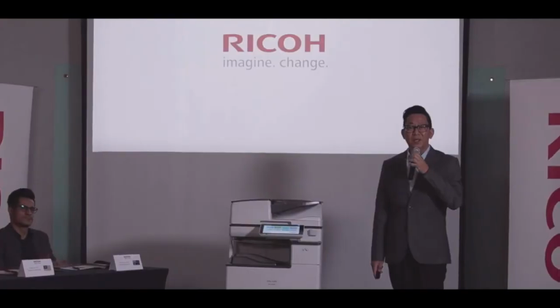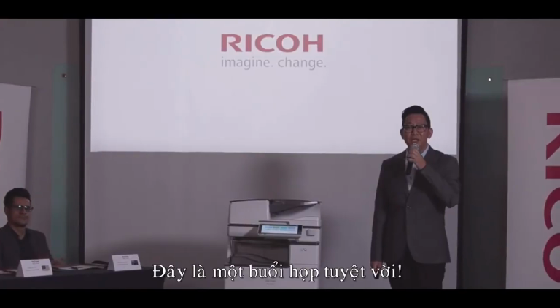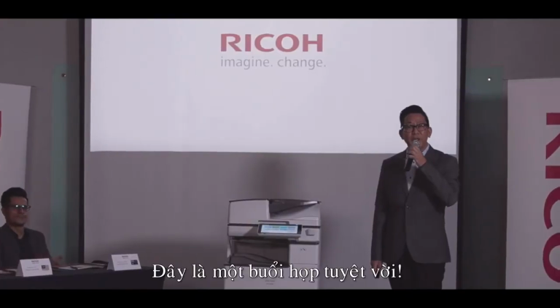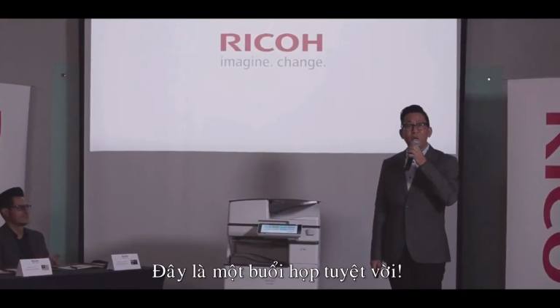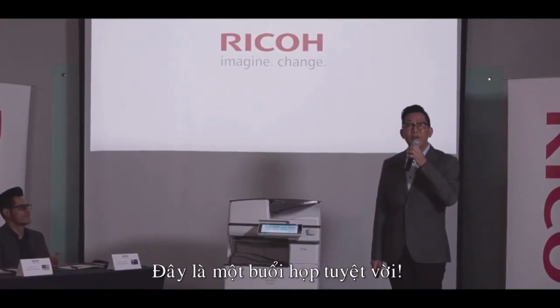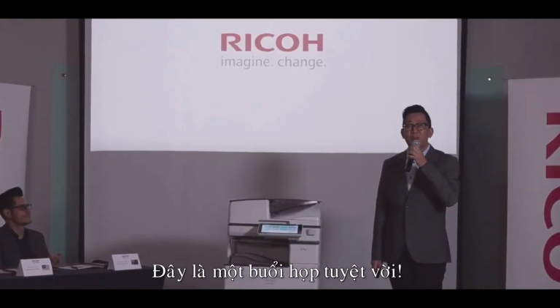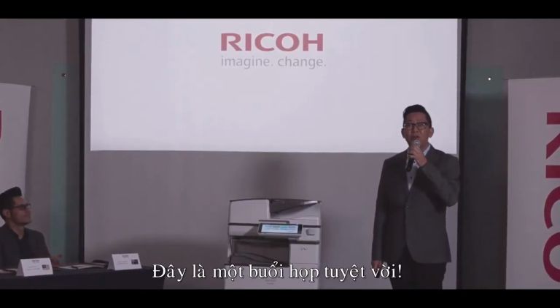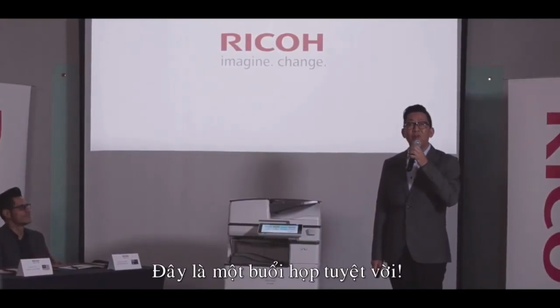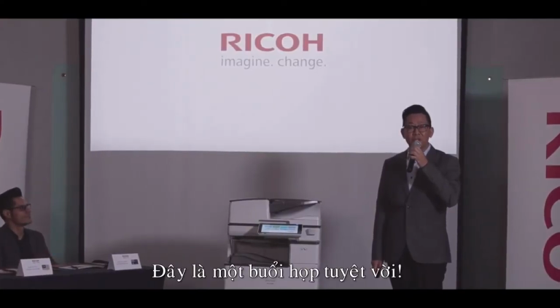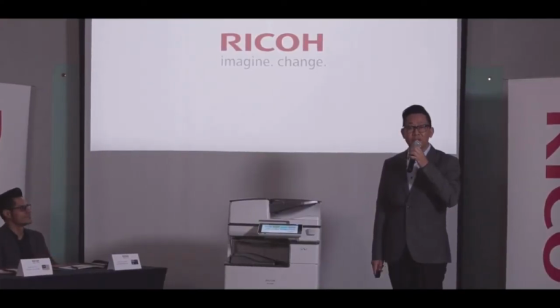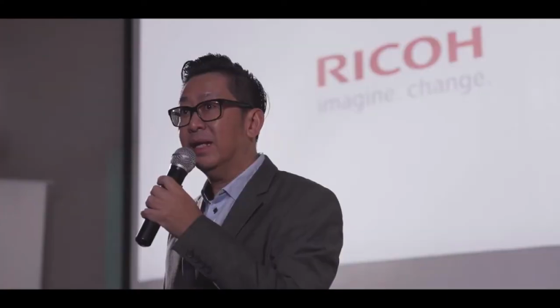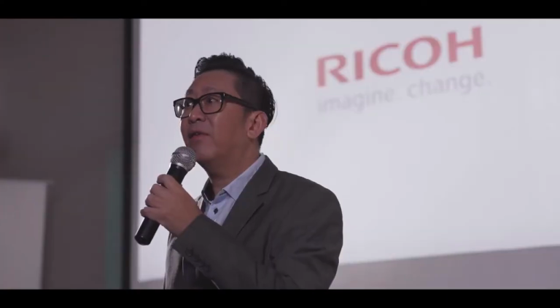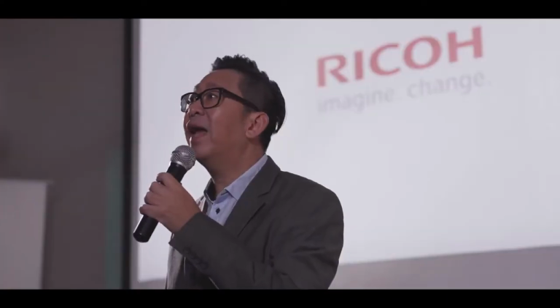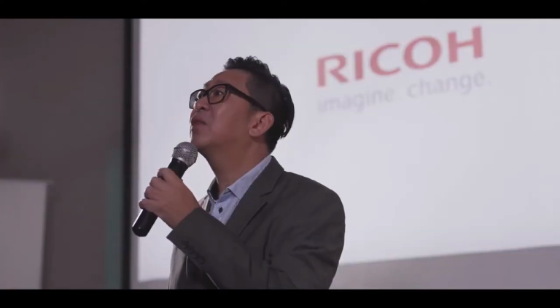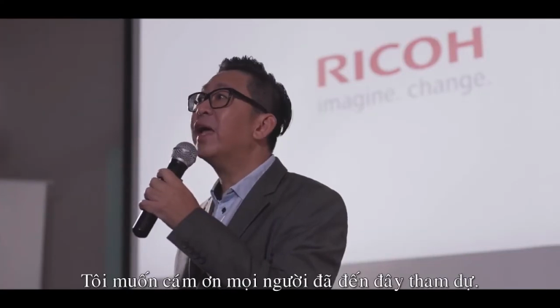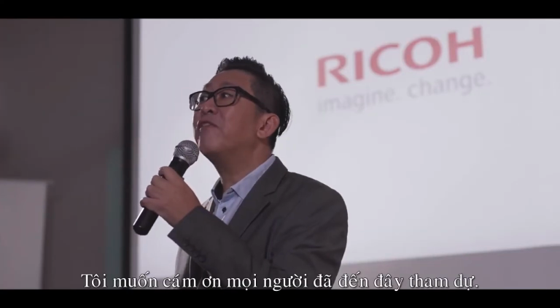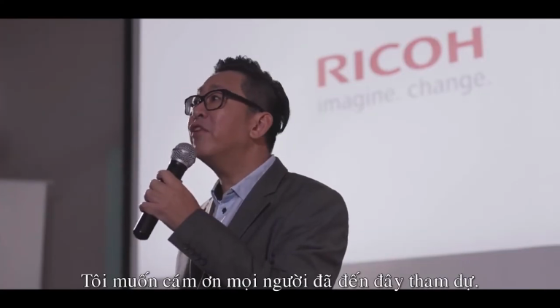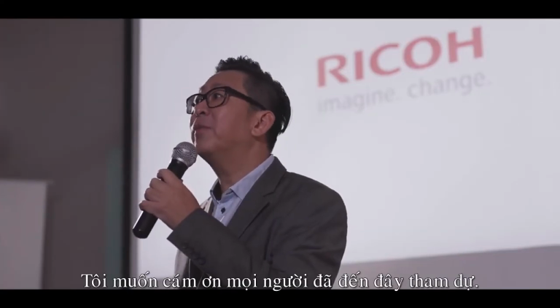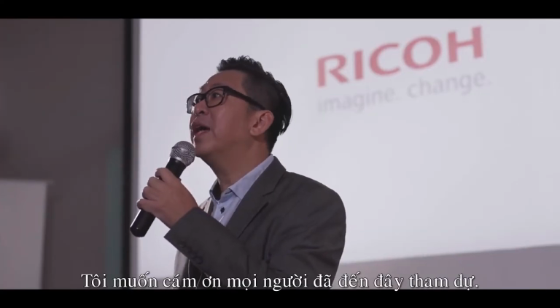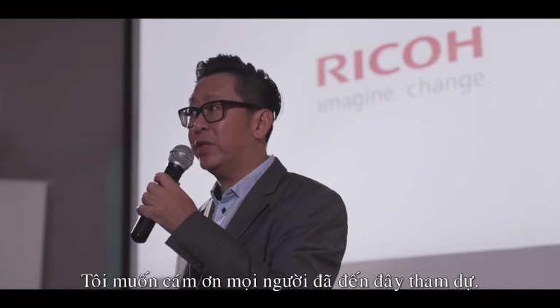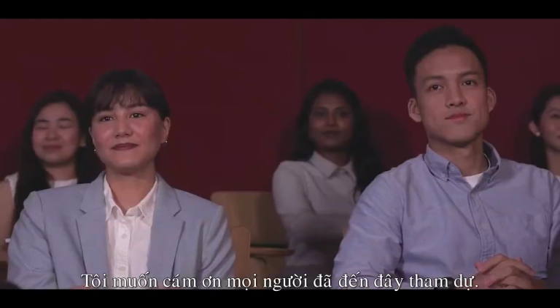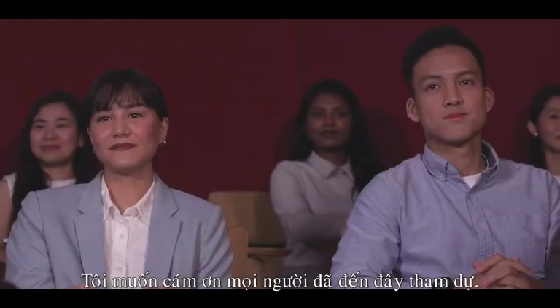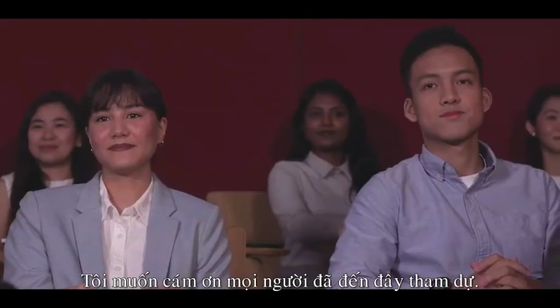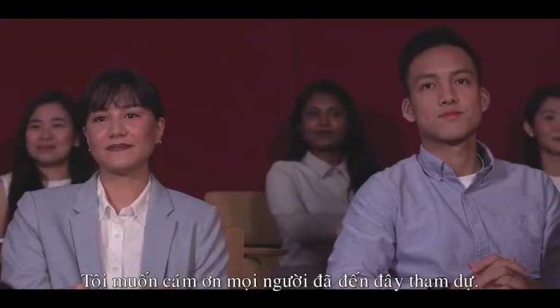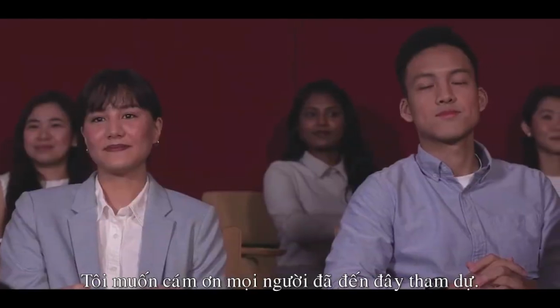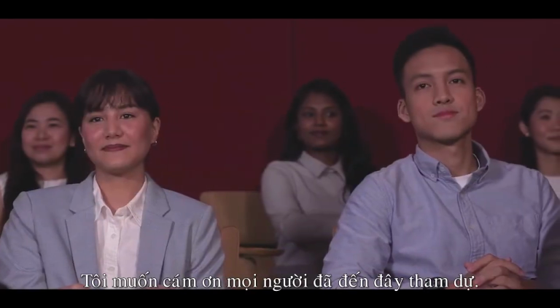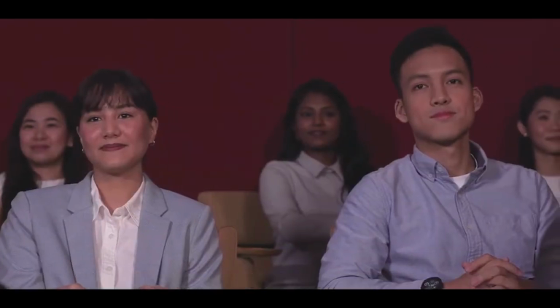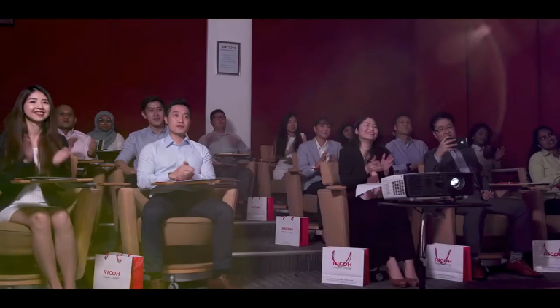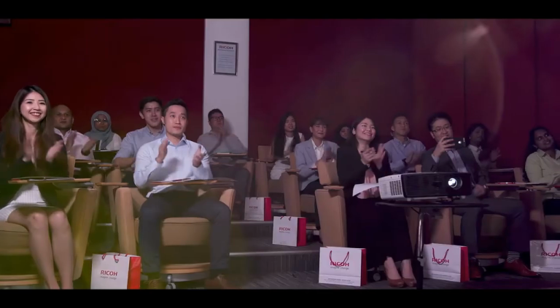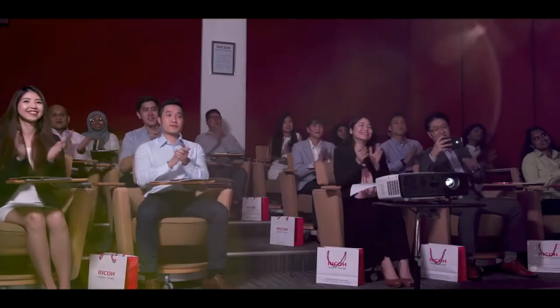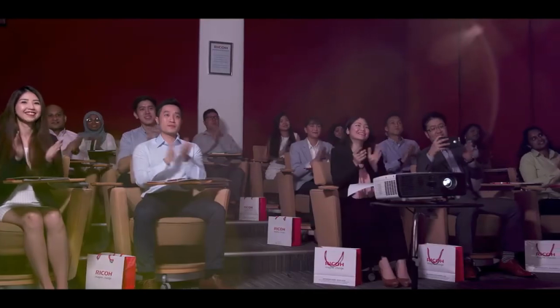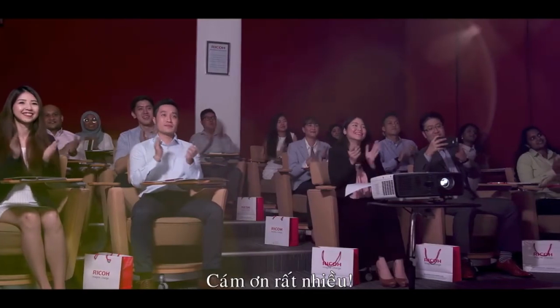It's been a wonderful conference, and I would like to thank everyone for being here today to attend this launch. Thank you very much.